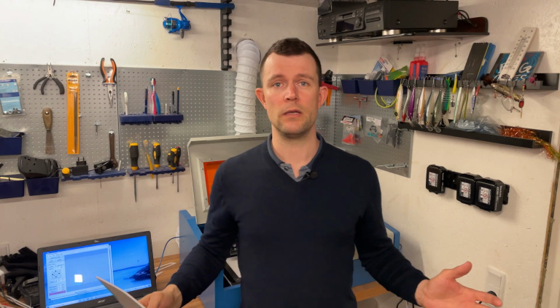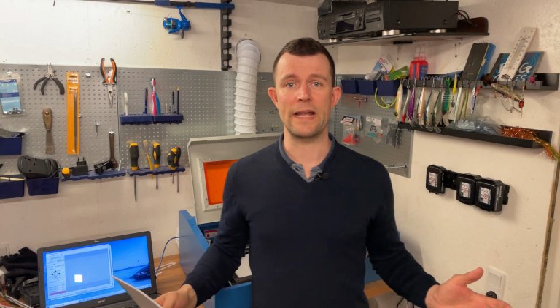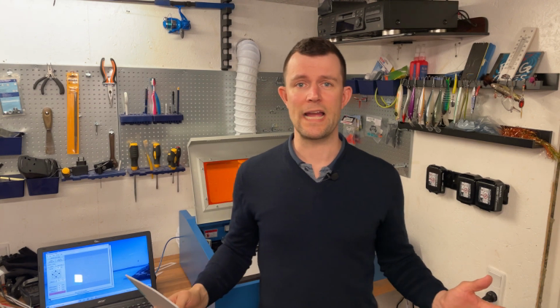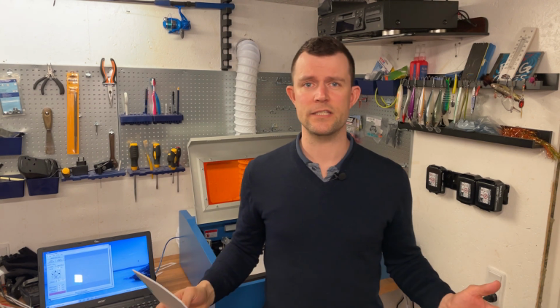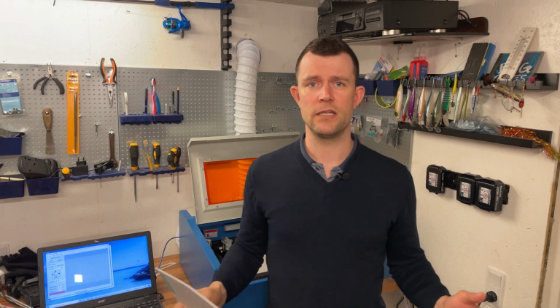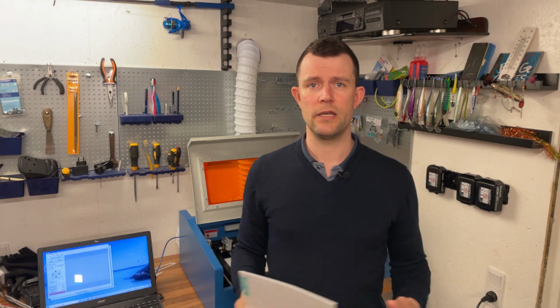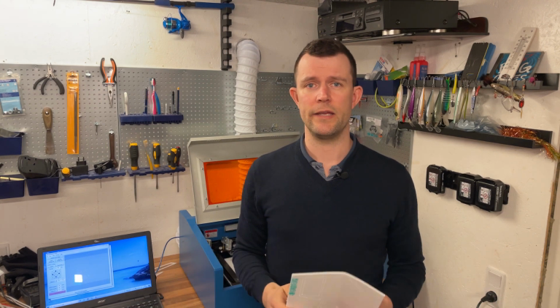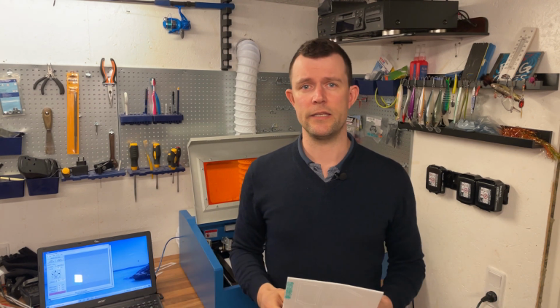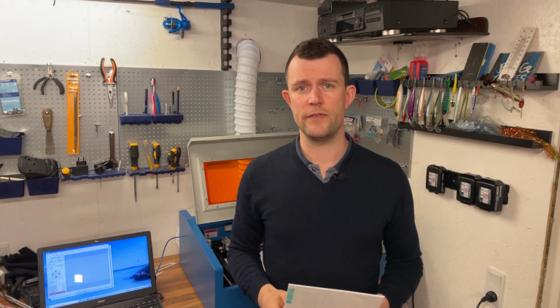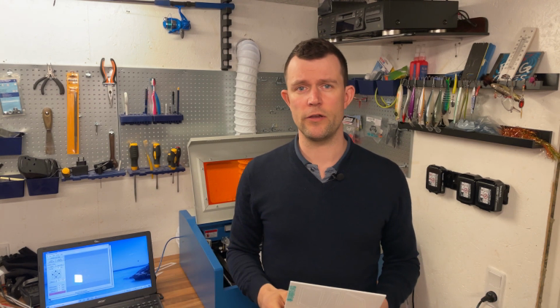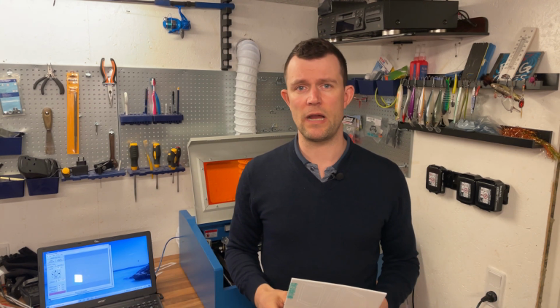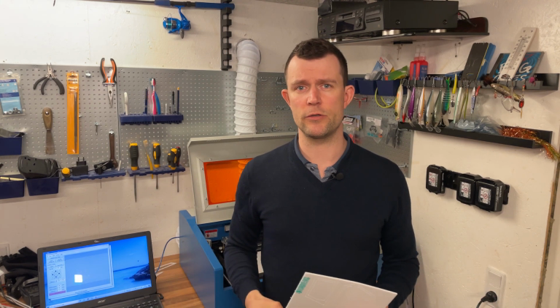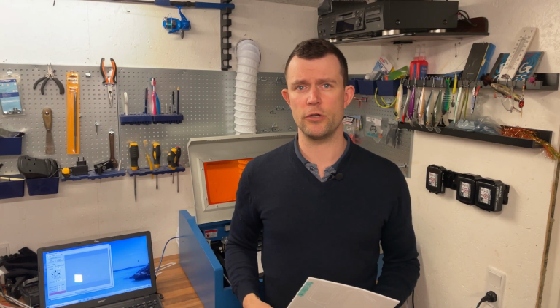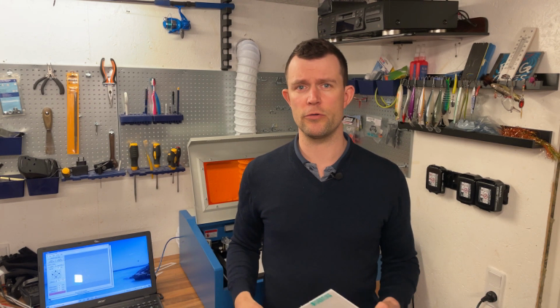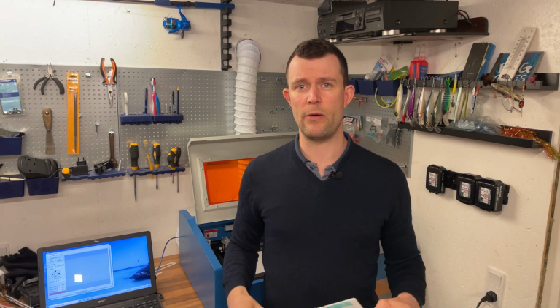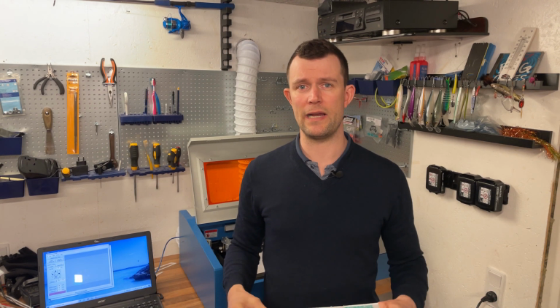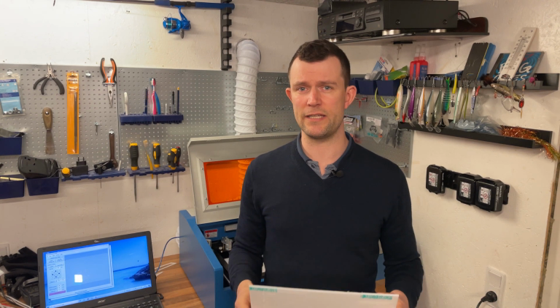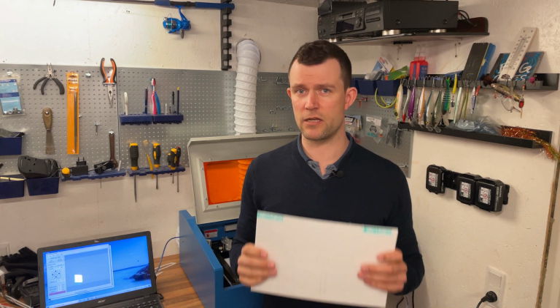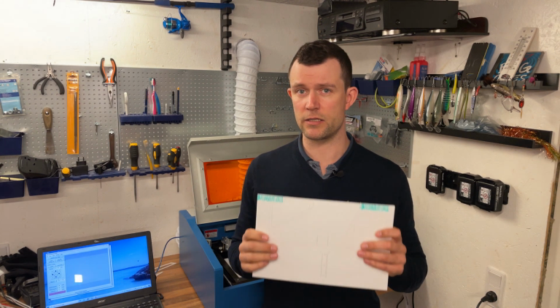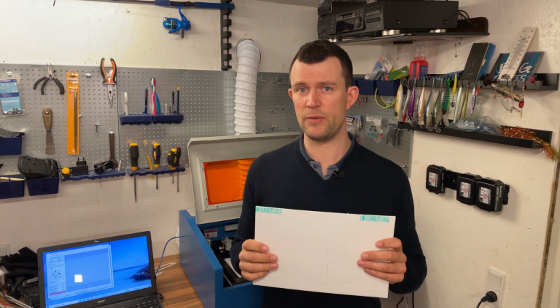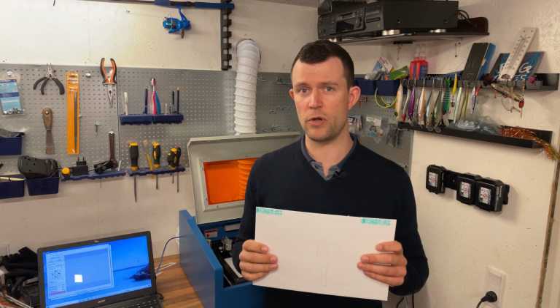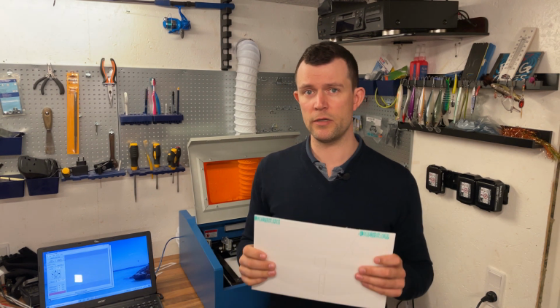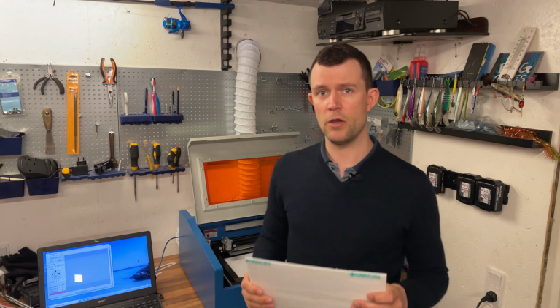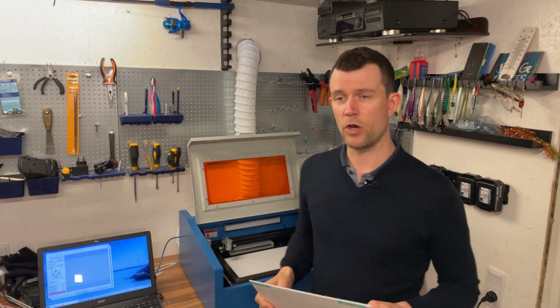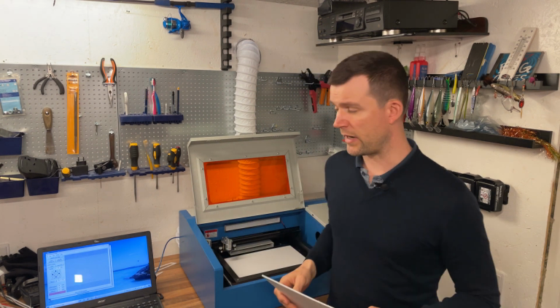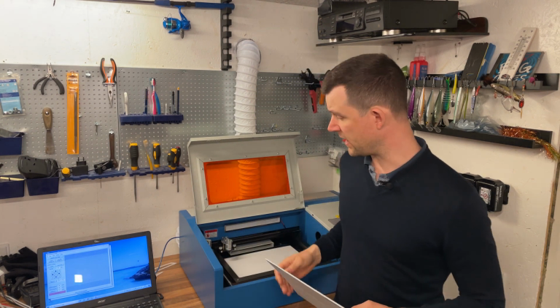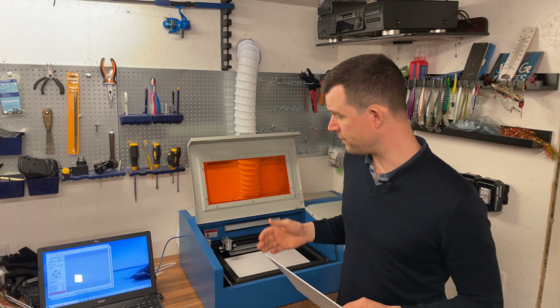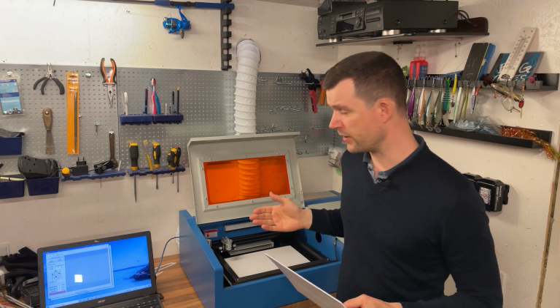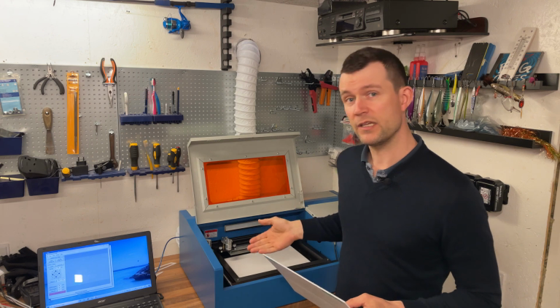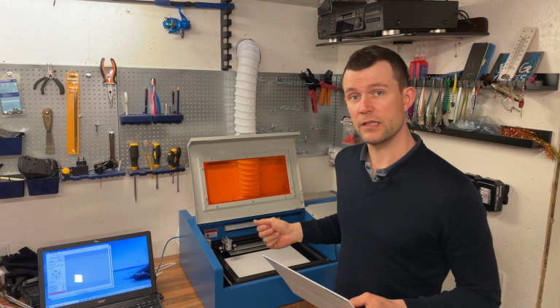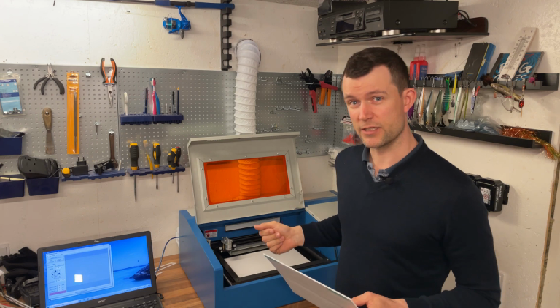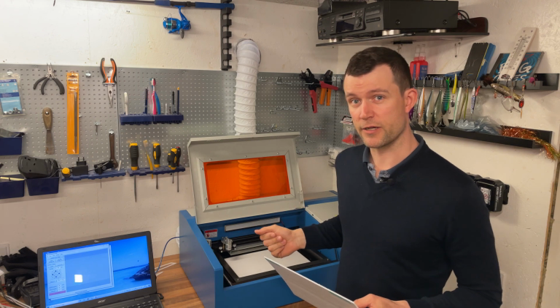Hi guys! In this video I will show you how I laser cut Depron on my K40 laser cutter.